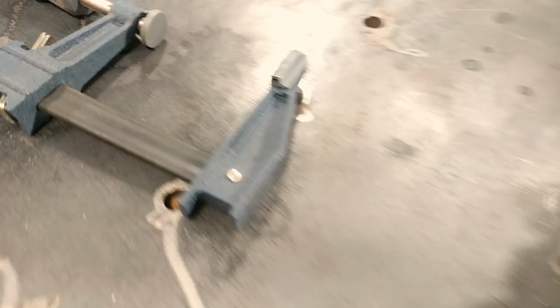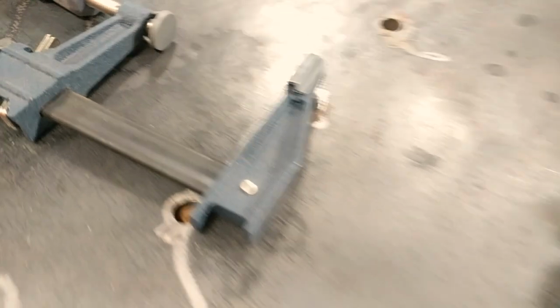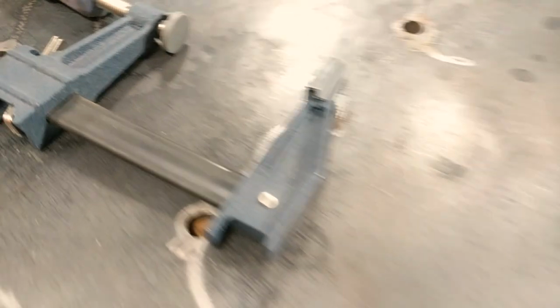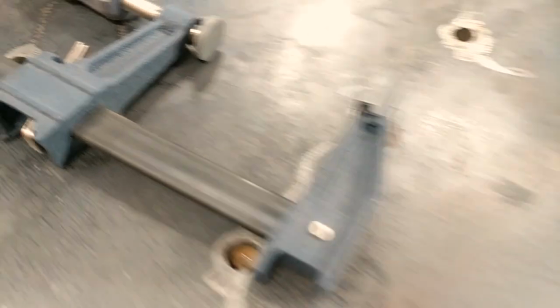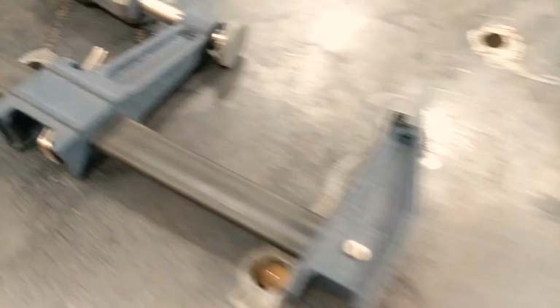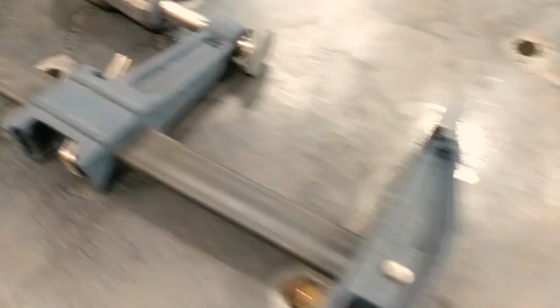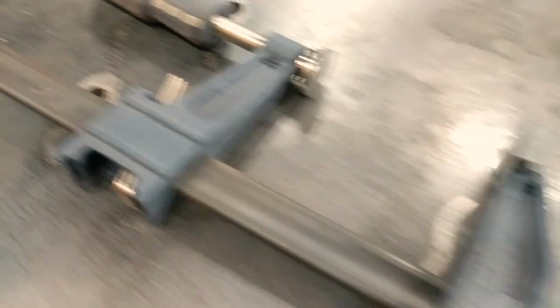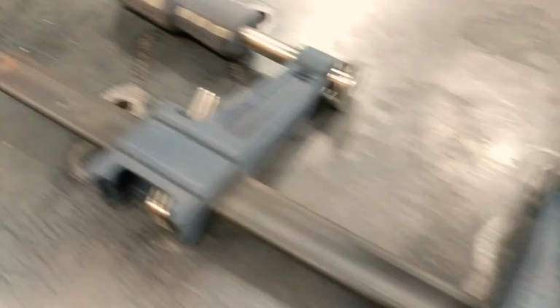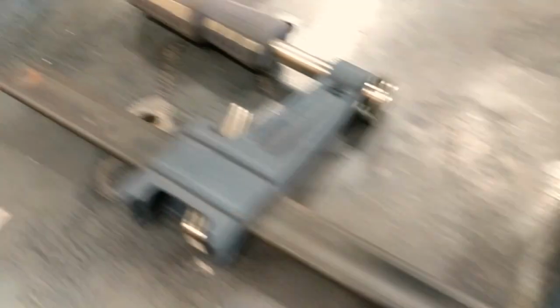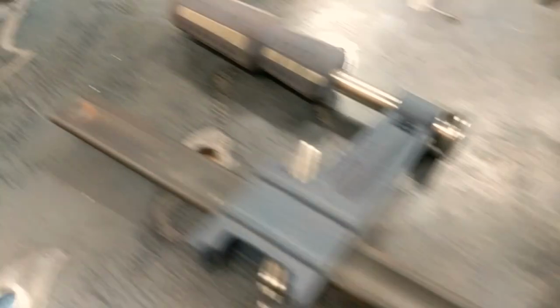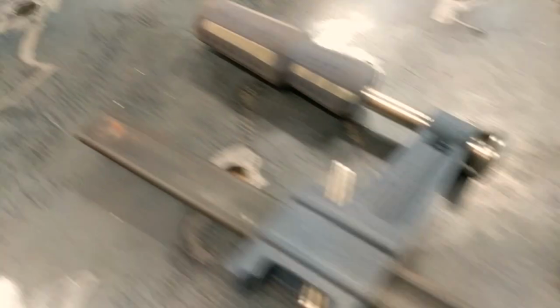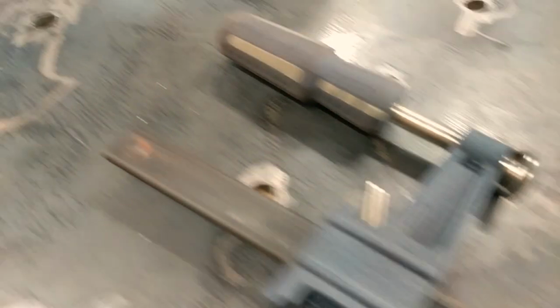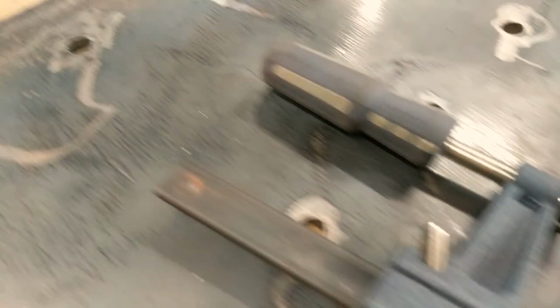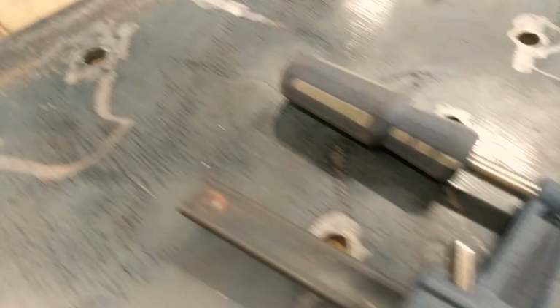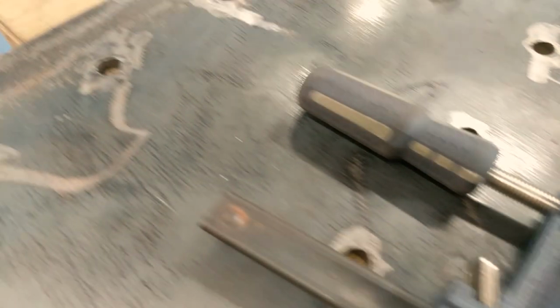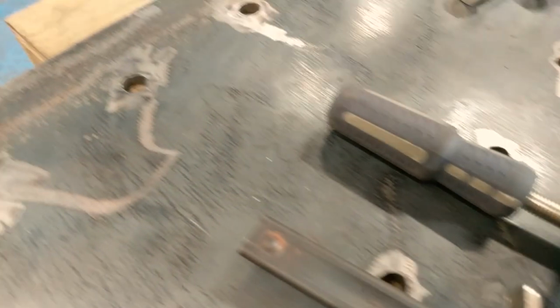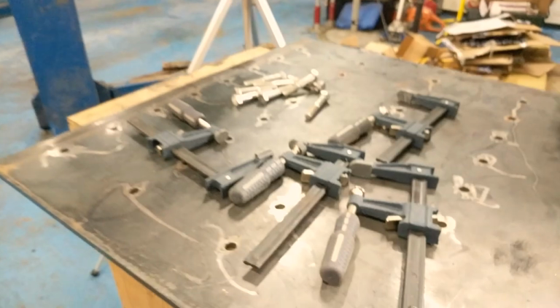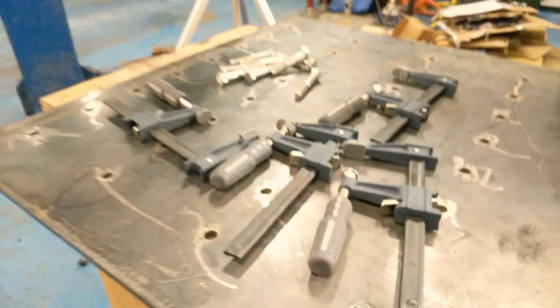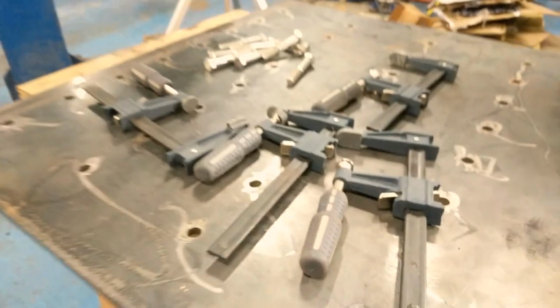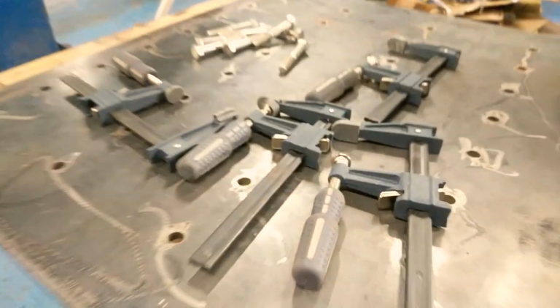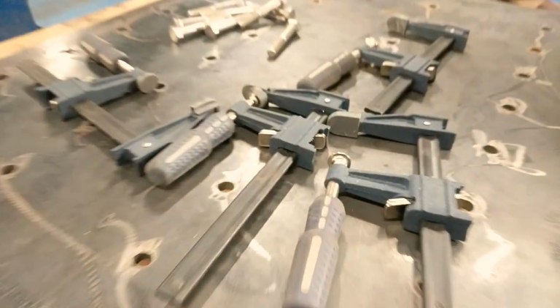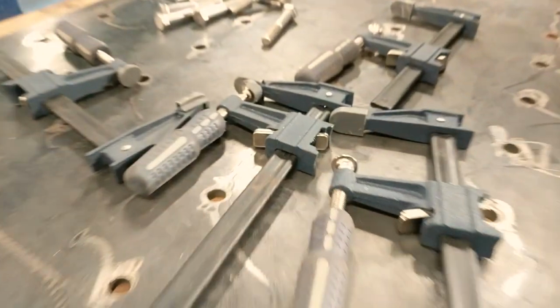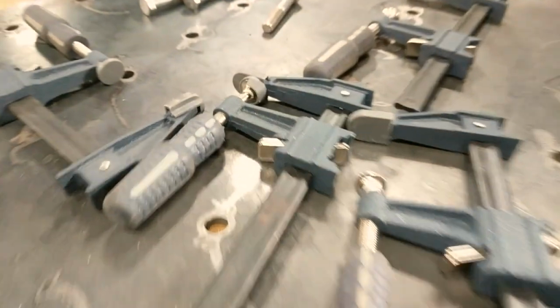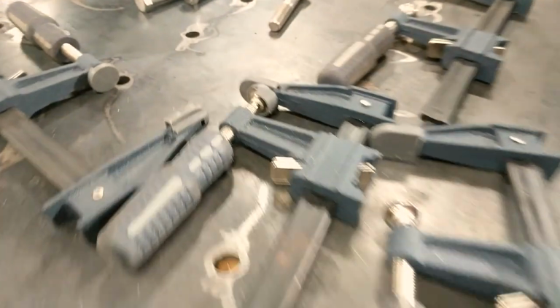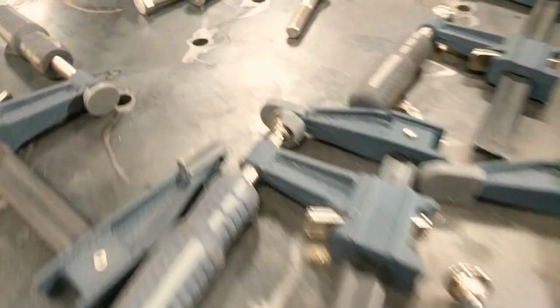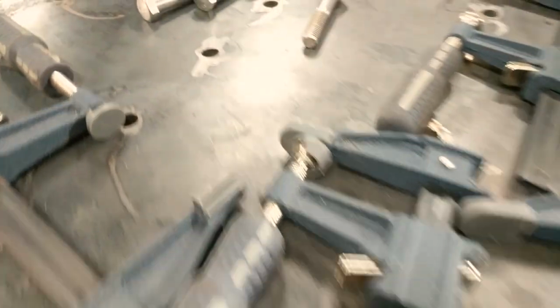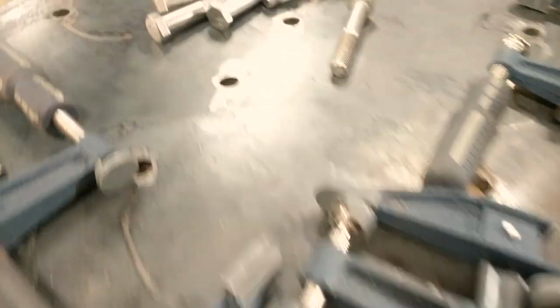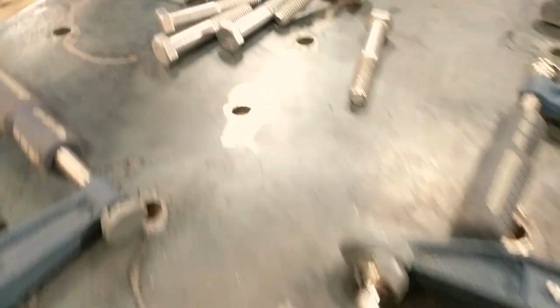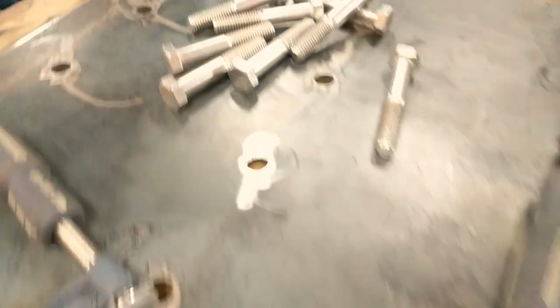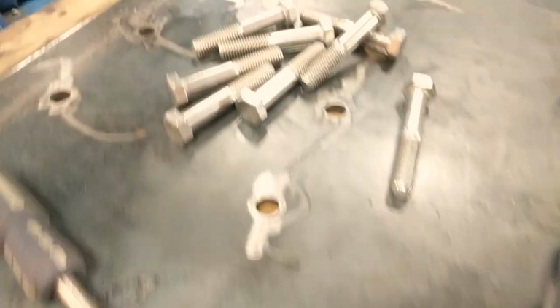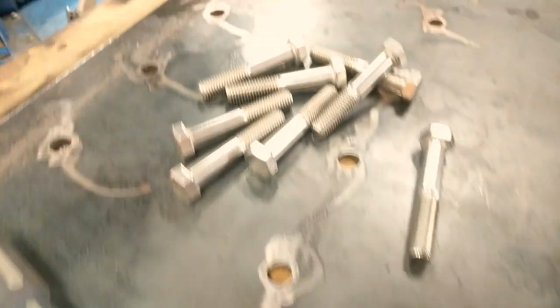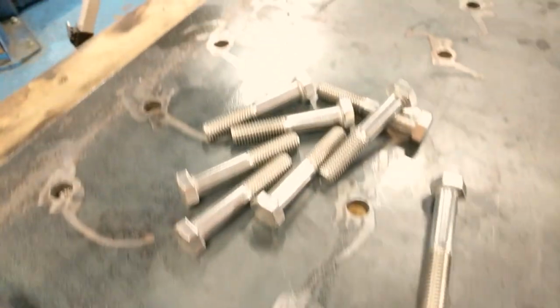You'll need a grinder, a hammer or a press, a welder, and some half-inch bolts.